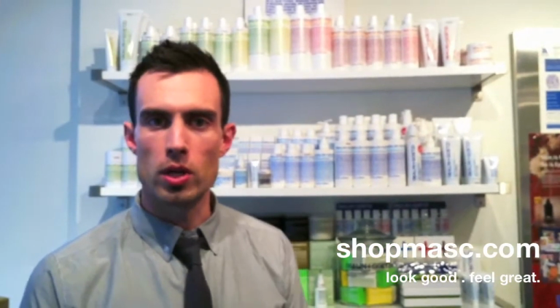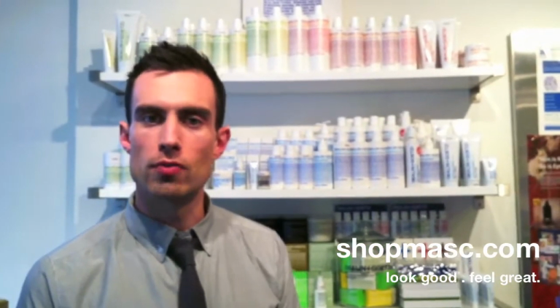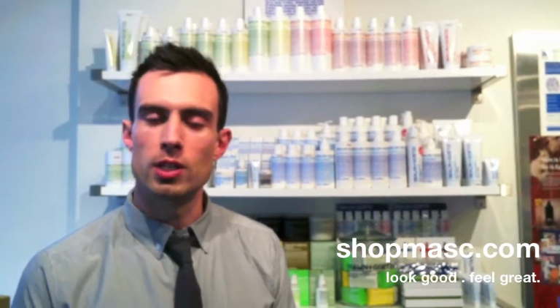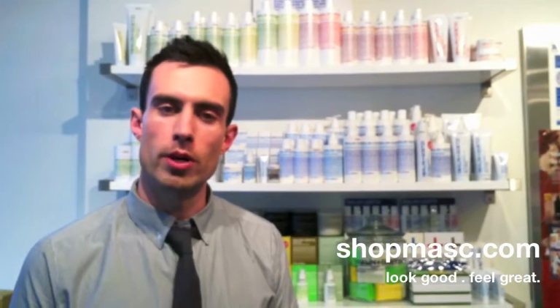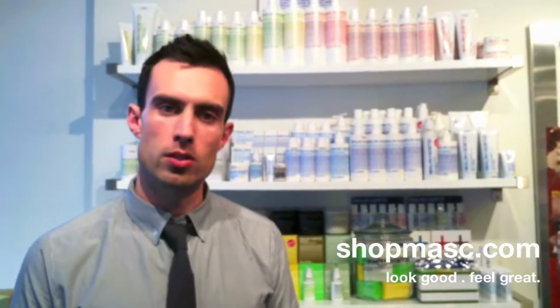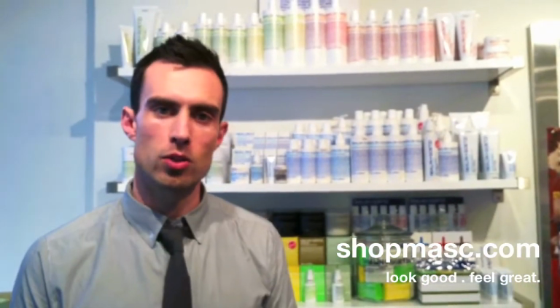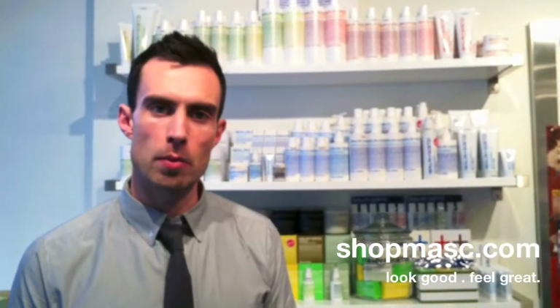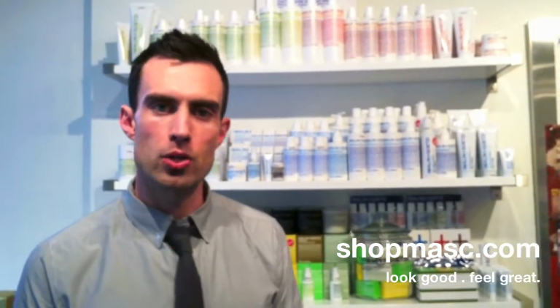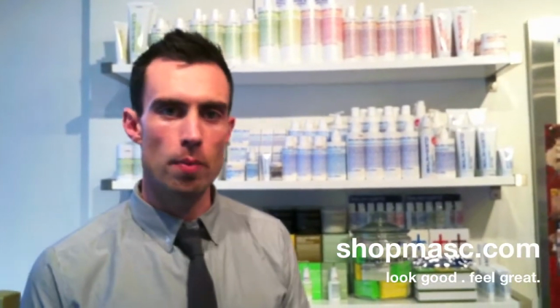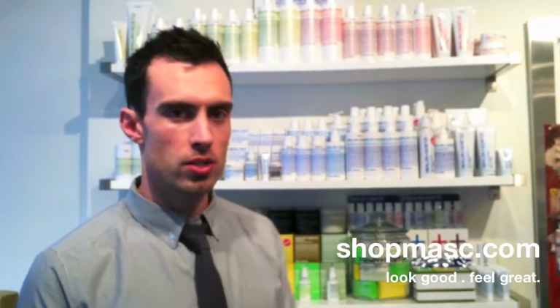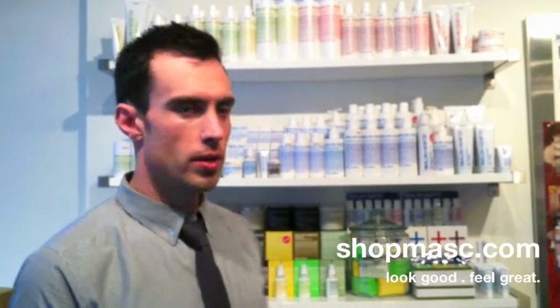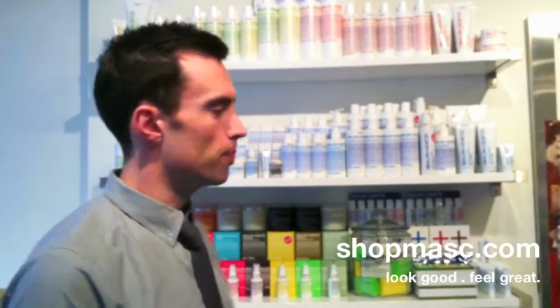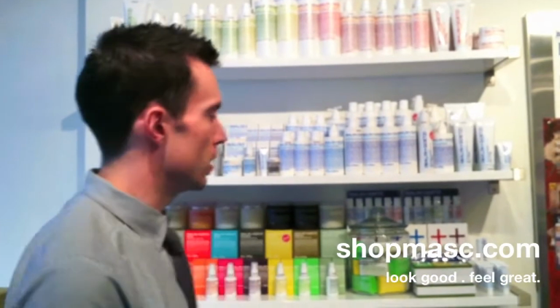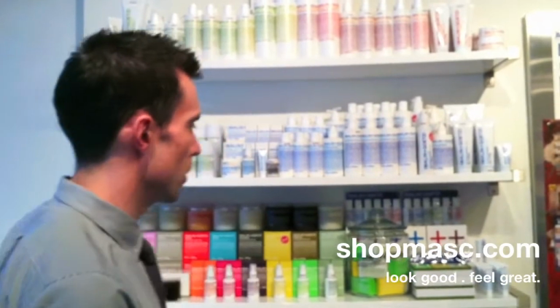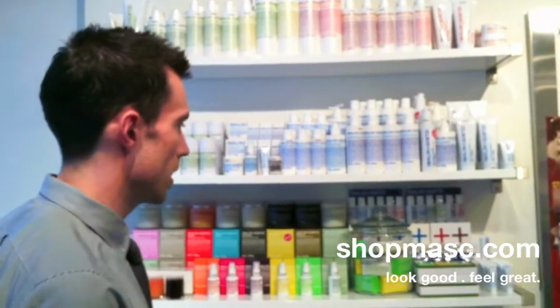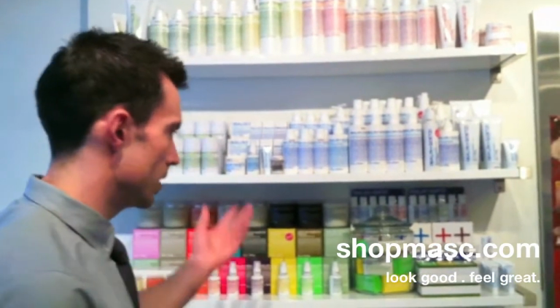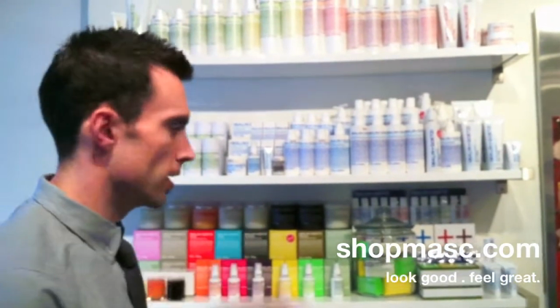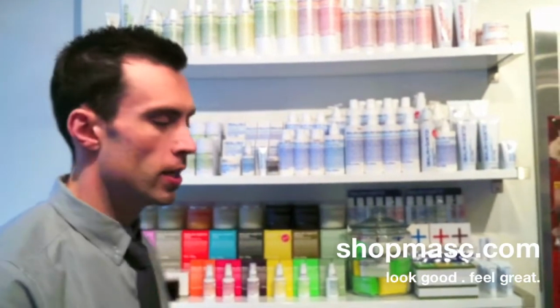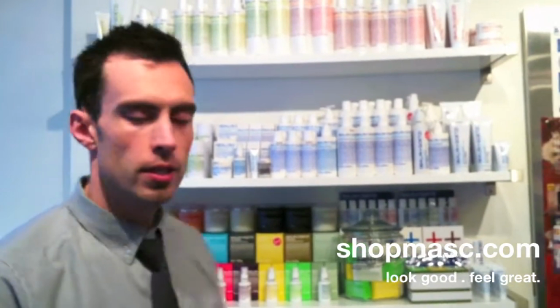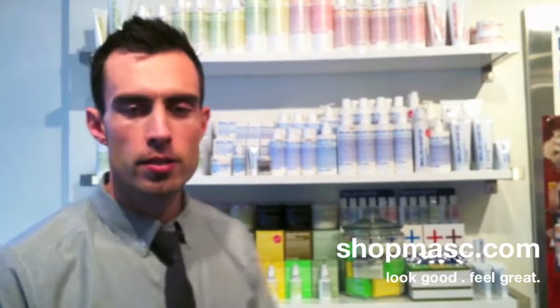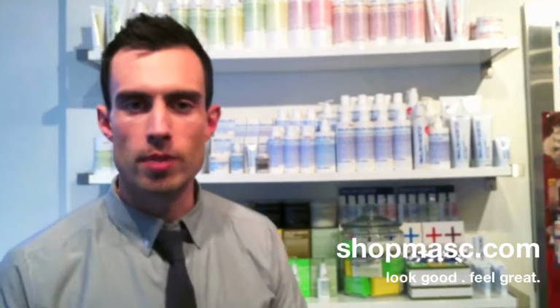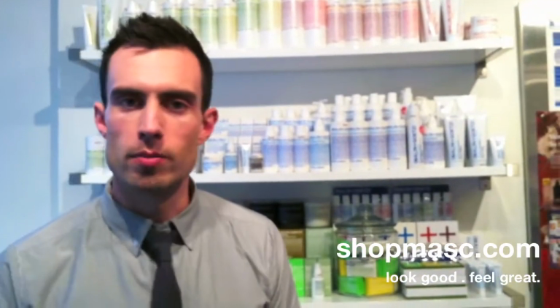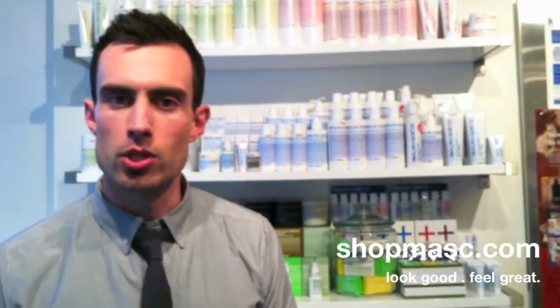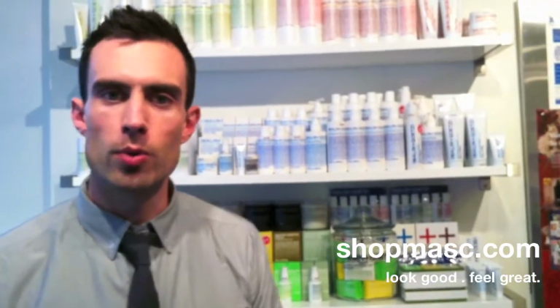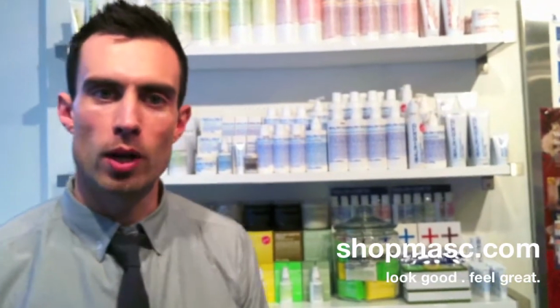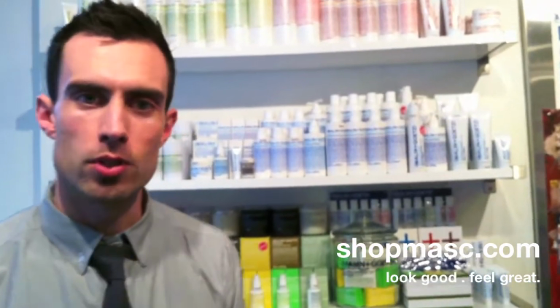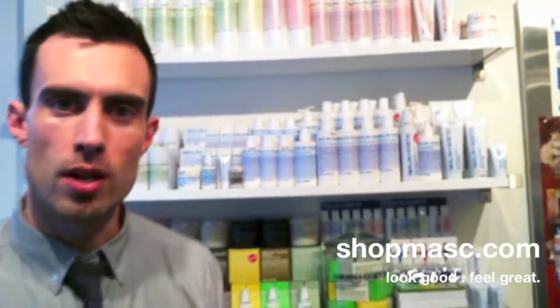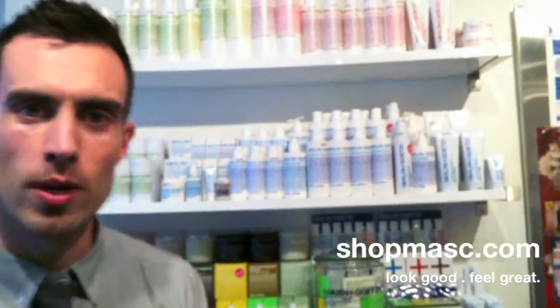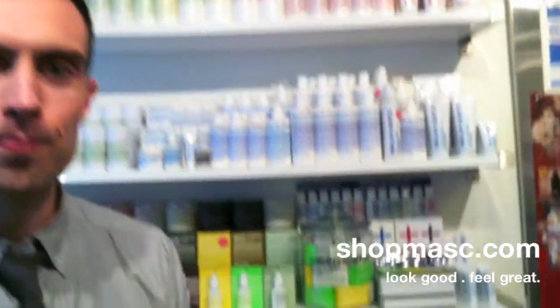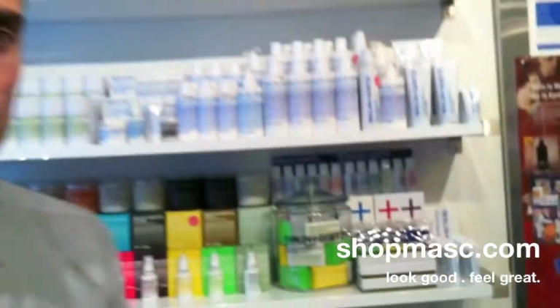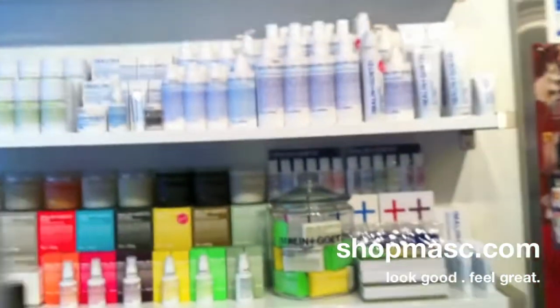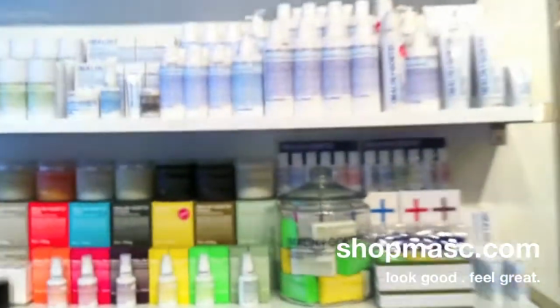So two very different candles that smell fantastic by themselves, or when burnt together create a totally different experience. Check them out at shopmass.com. And if you want to come in and smell them in the shop, you're welcome to do that as well. Thanks for listening.